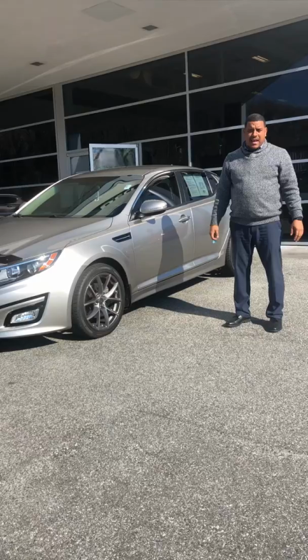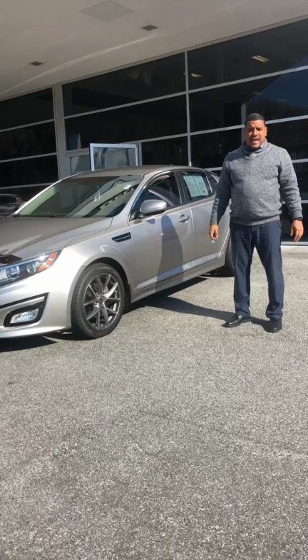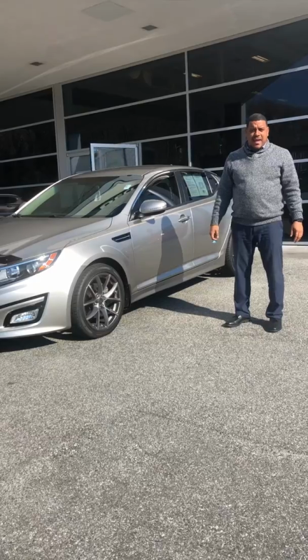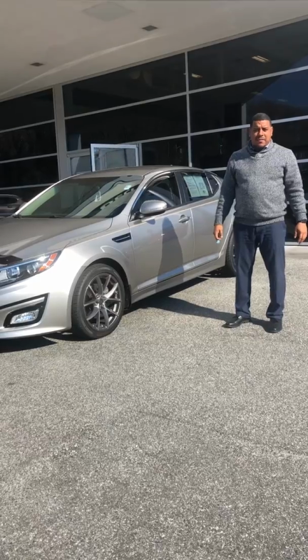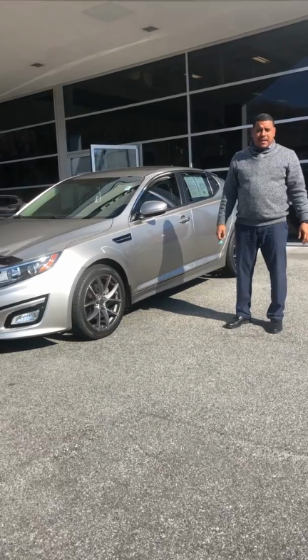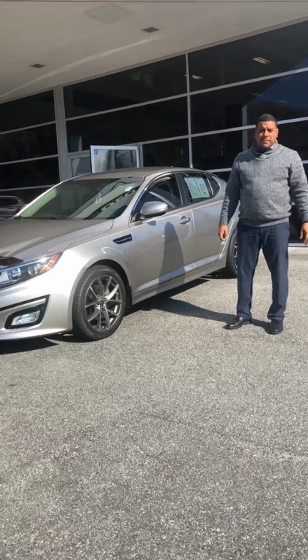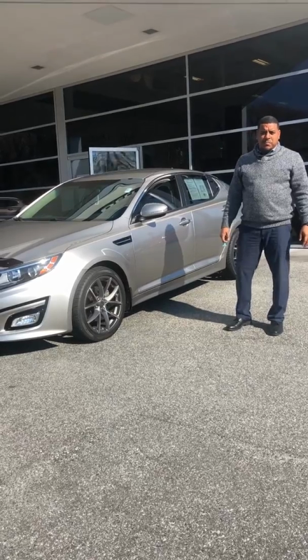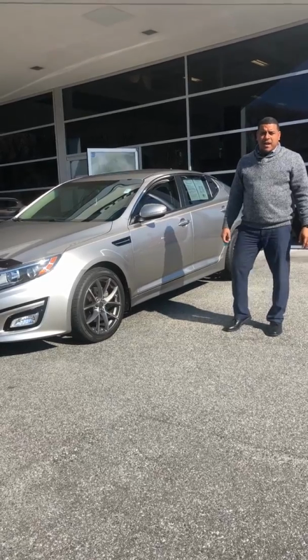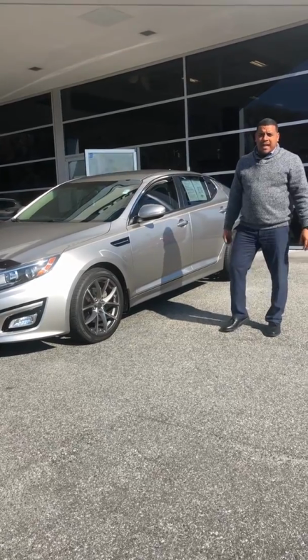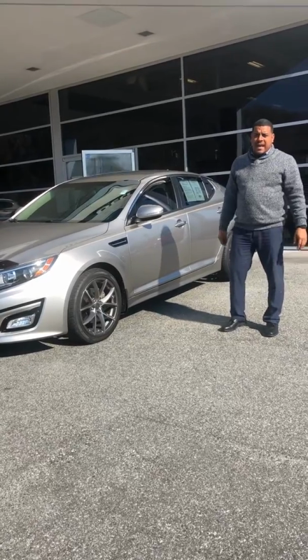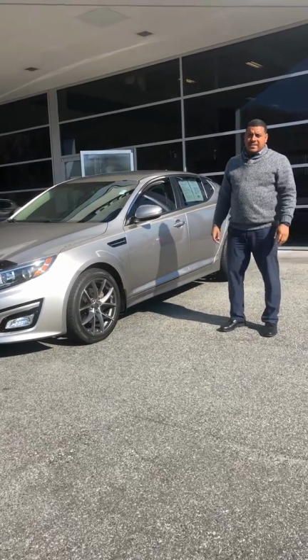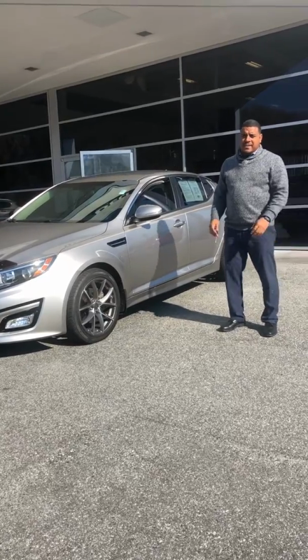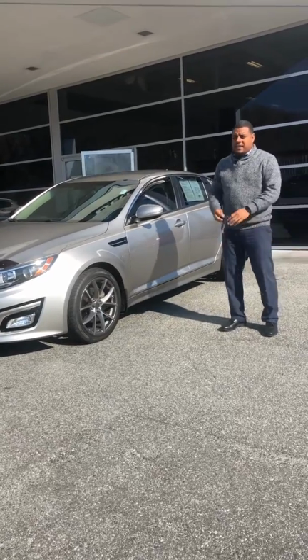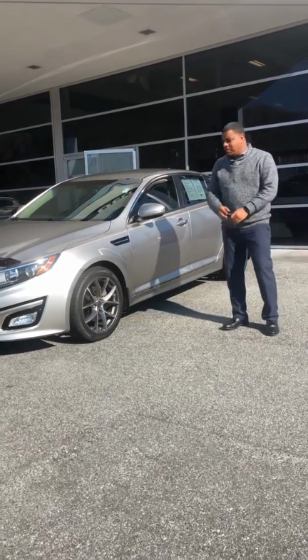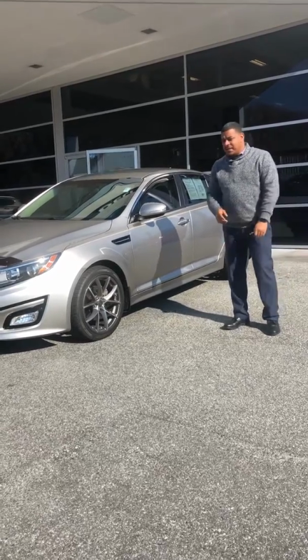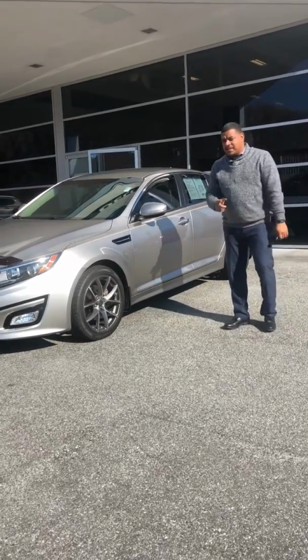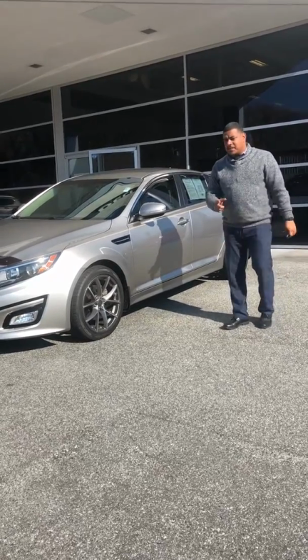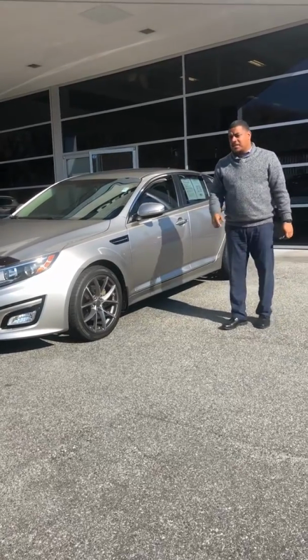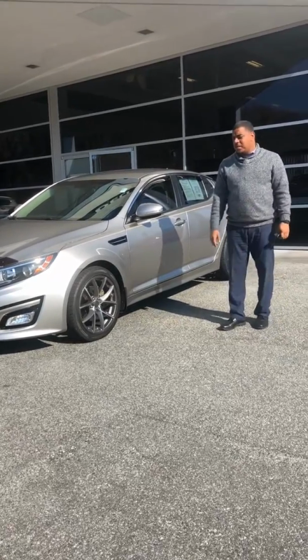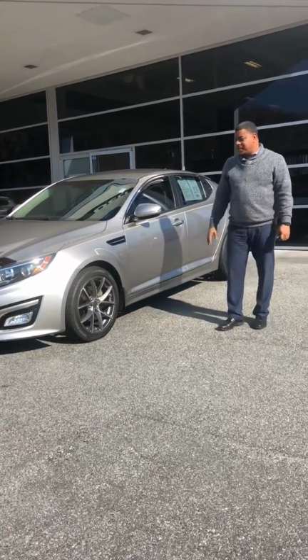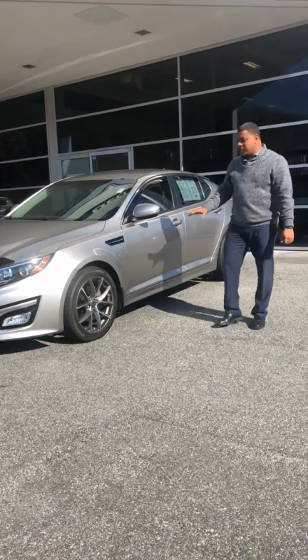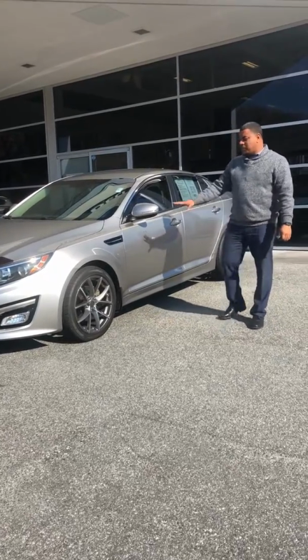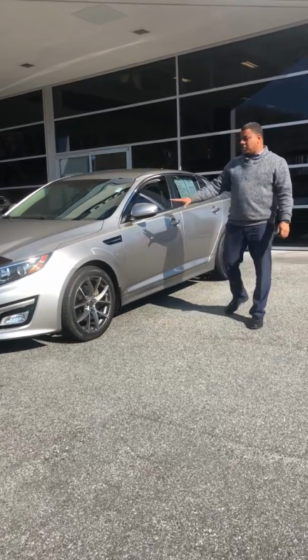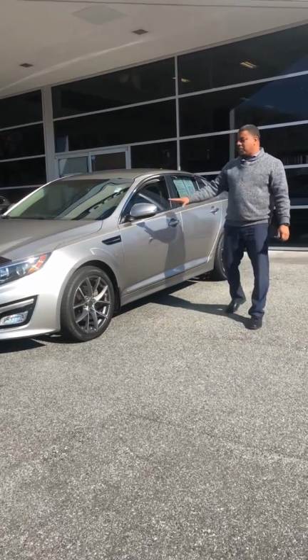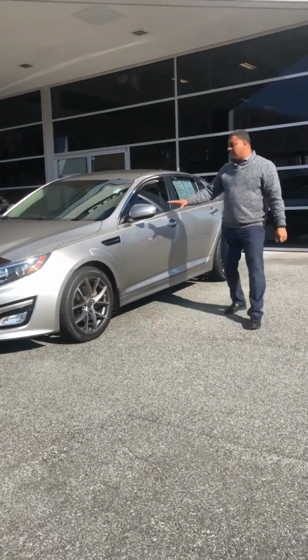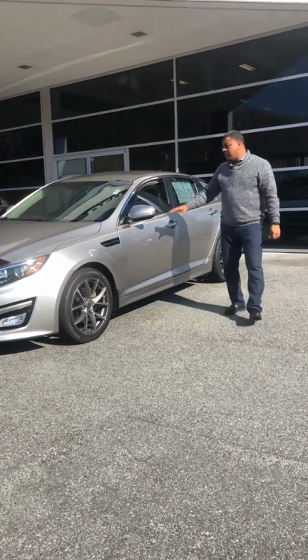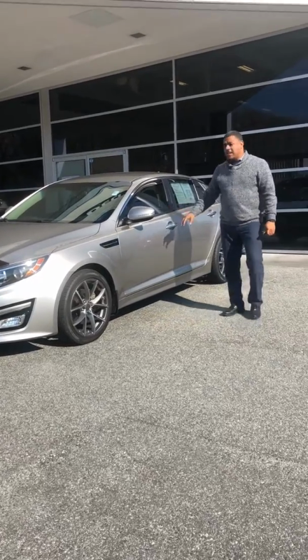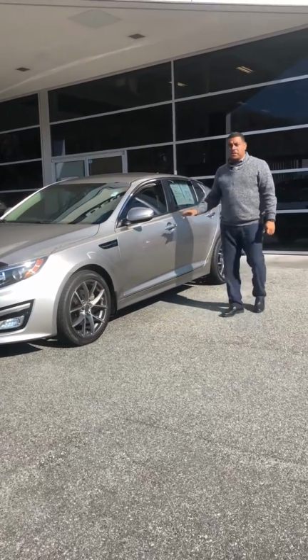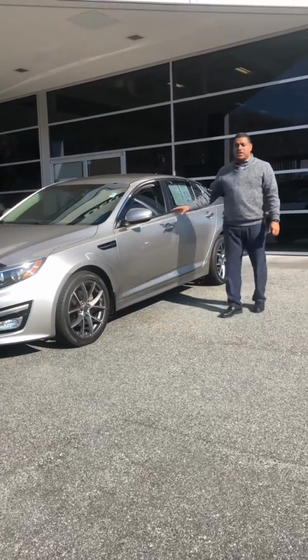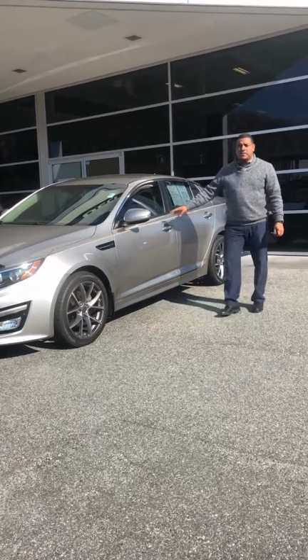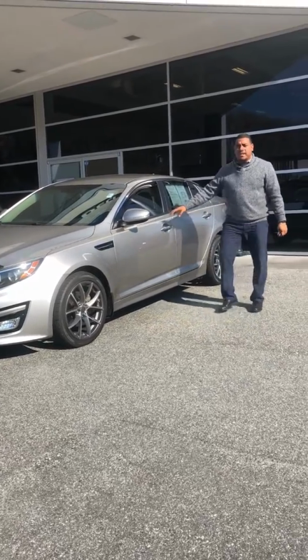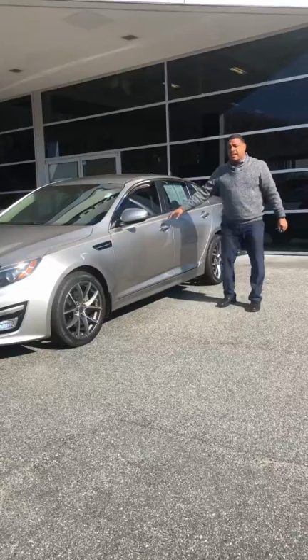Hey Heather, my name is Jamal Haskins. I will be your sales consultant. I just wanted to show you the vehicle that you're interested in.